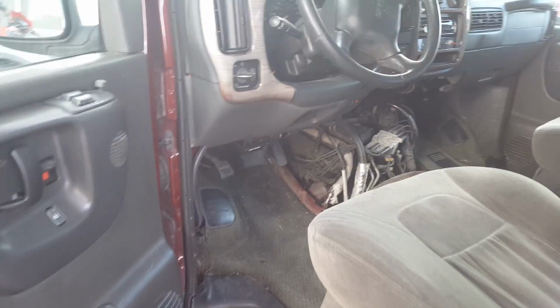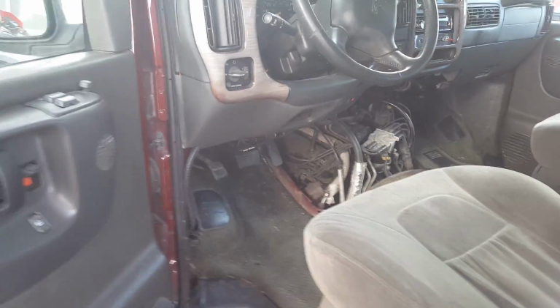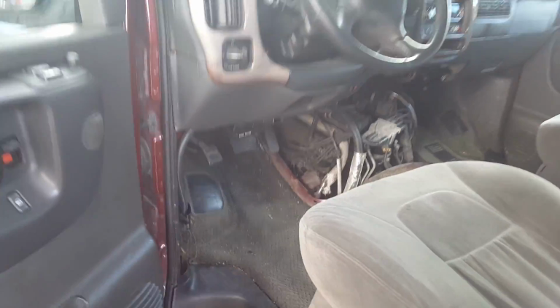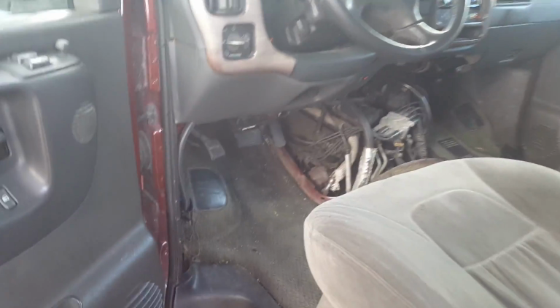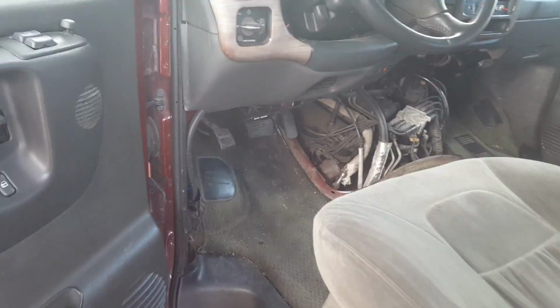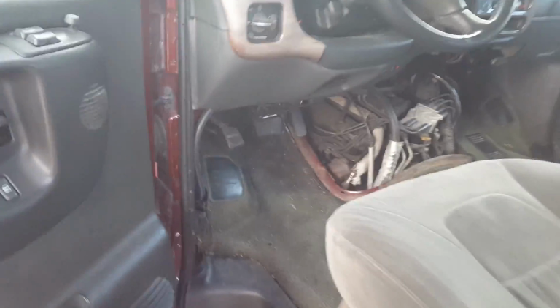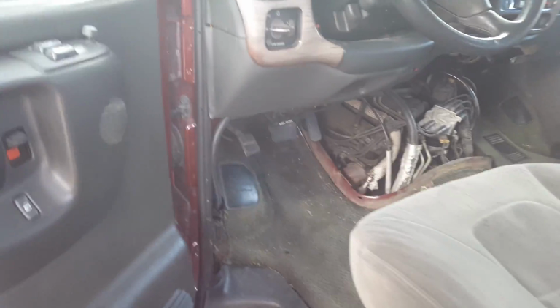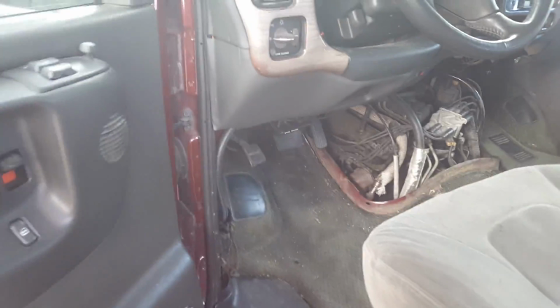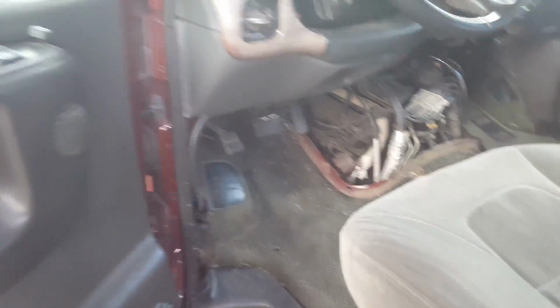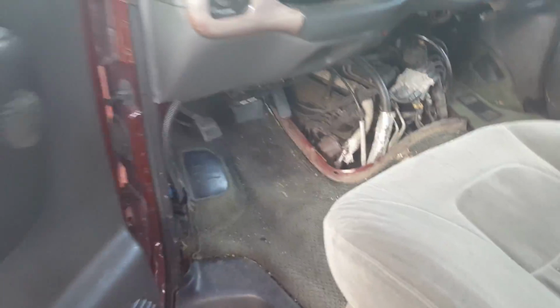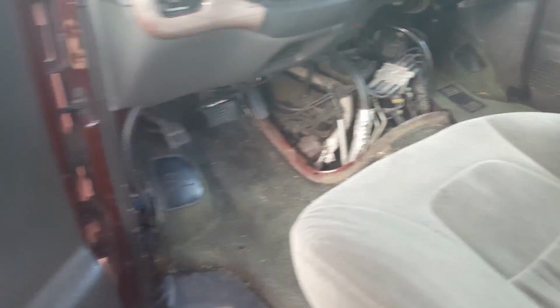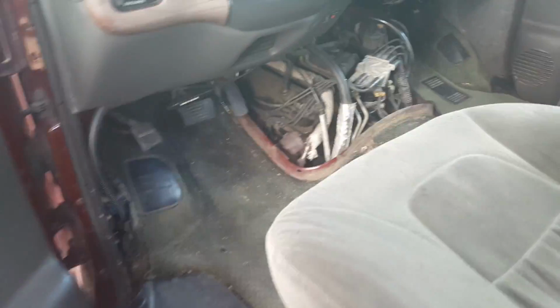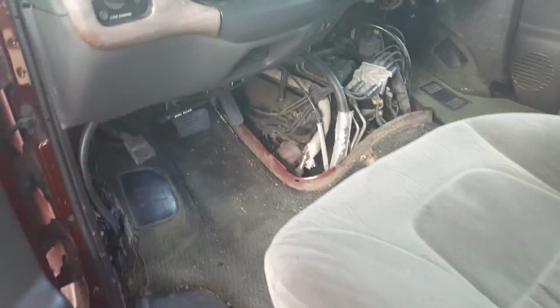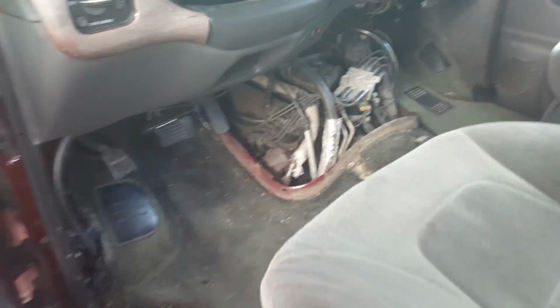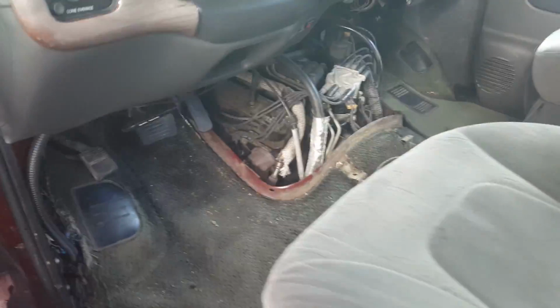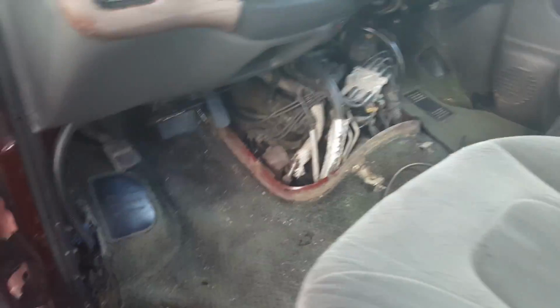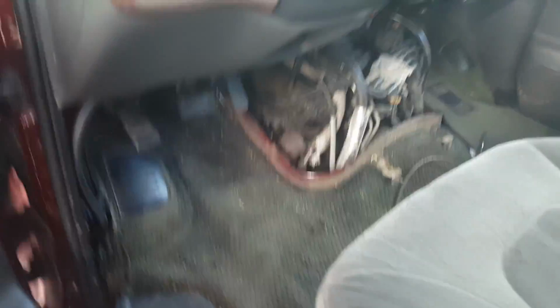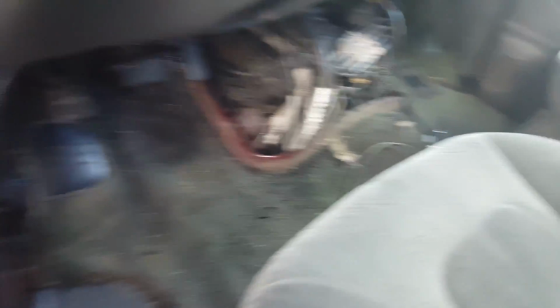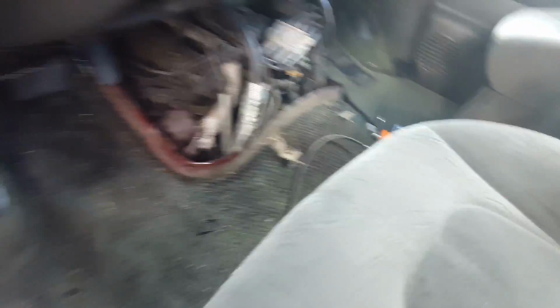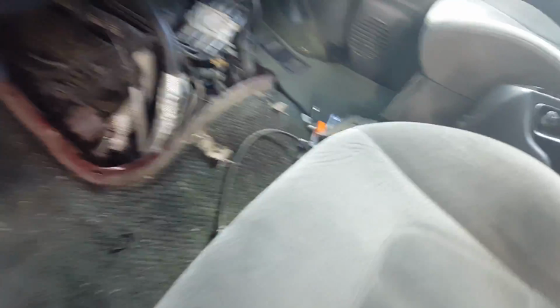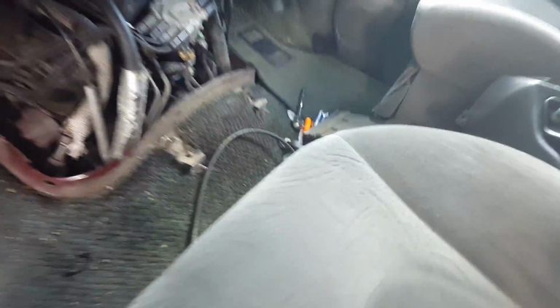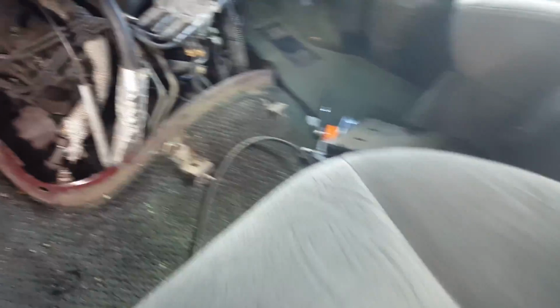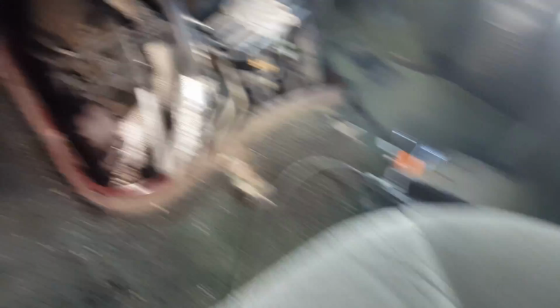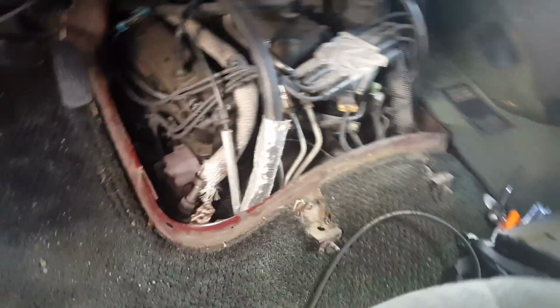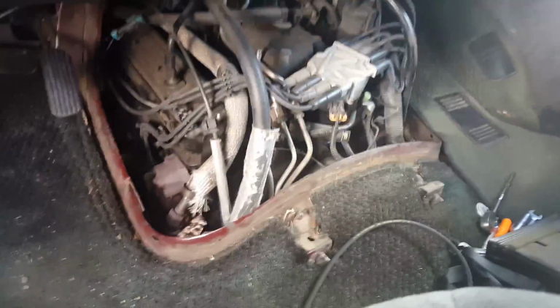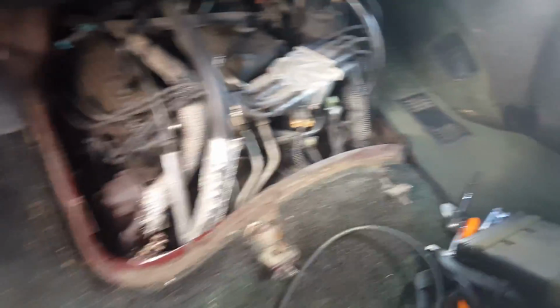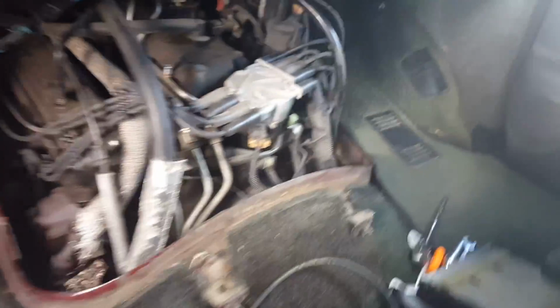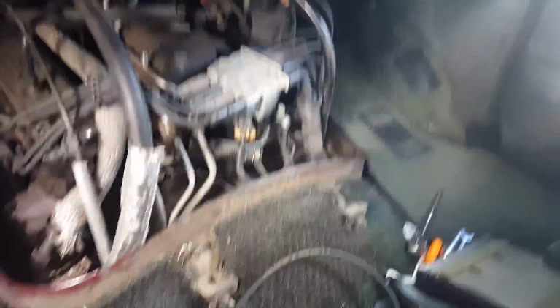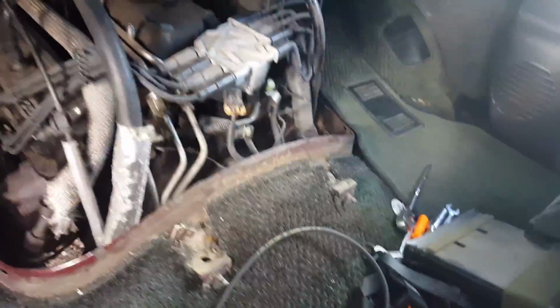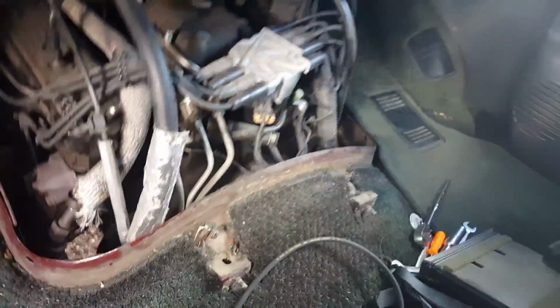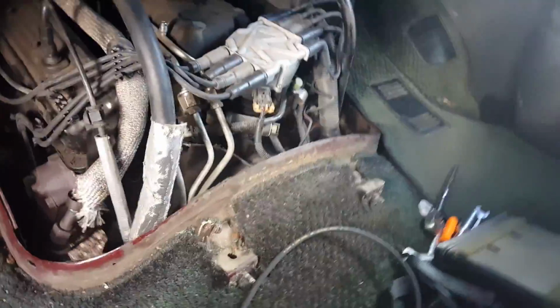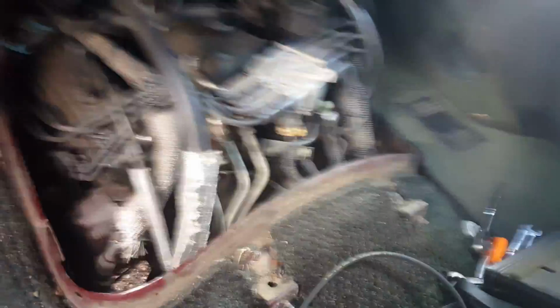It's a 2002 GMC Savannah 1500. I'll show you how I changed my plugs and wires.